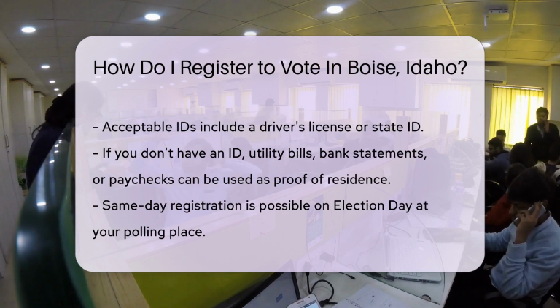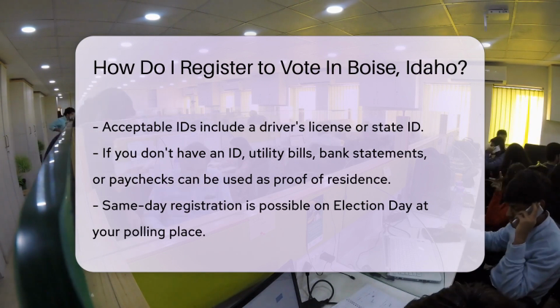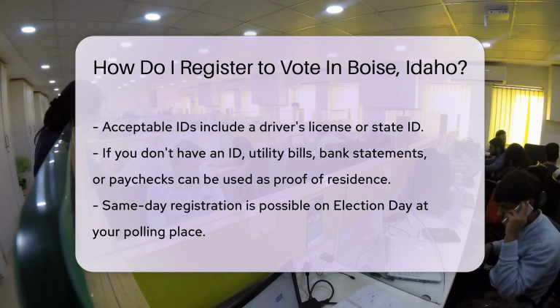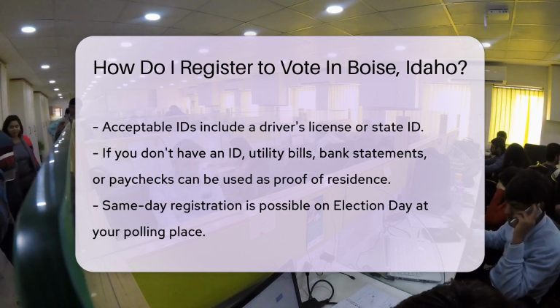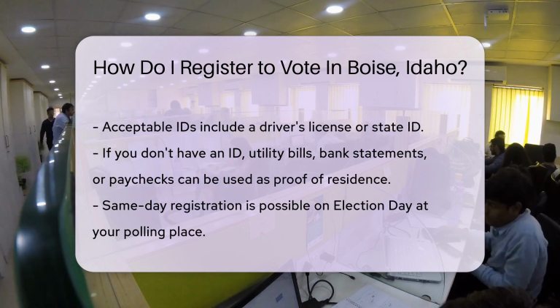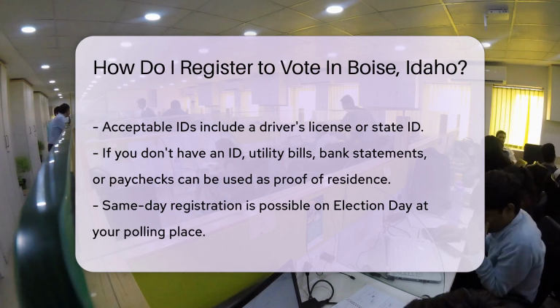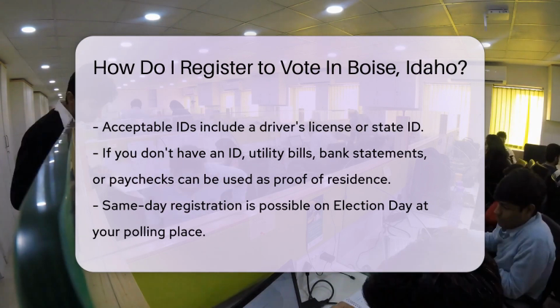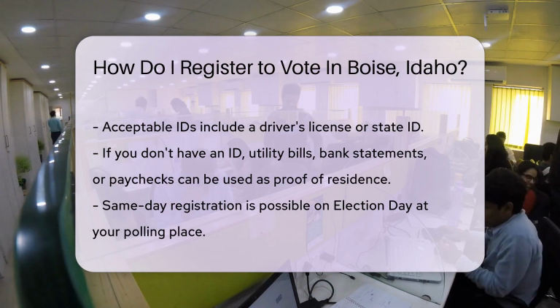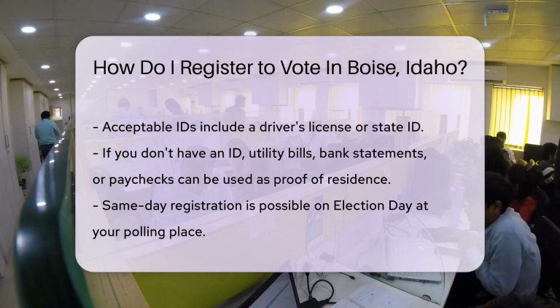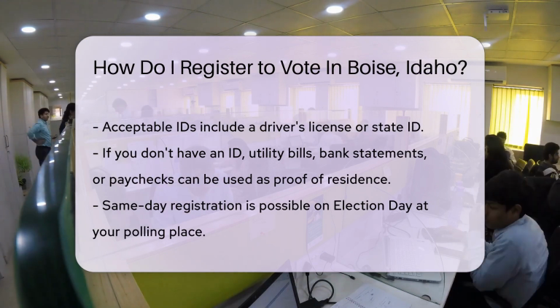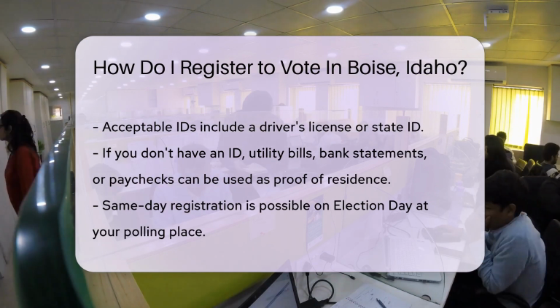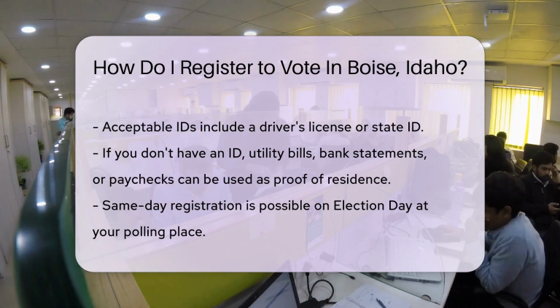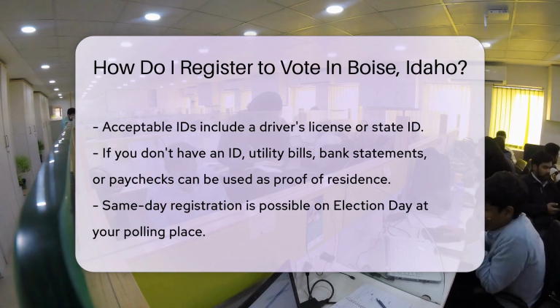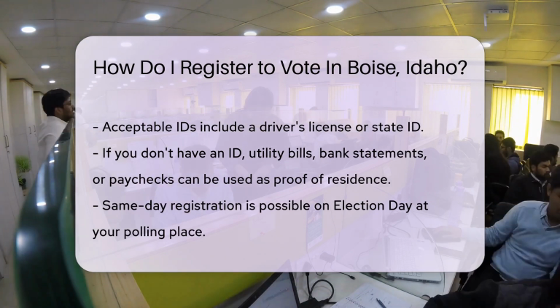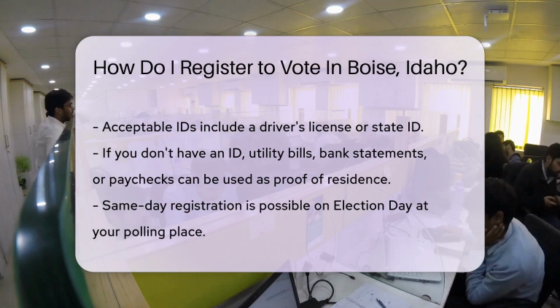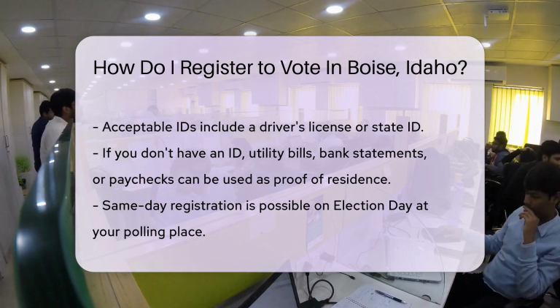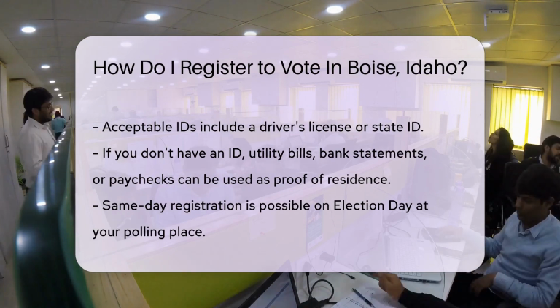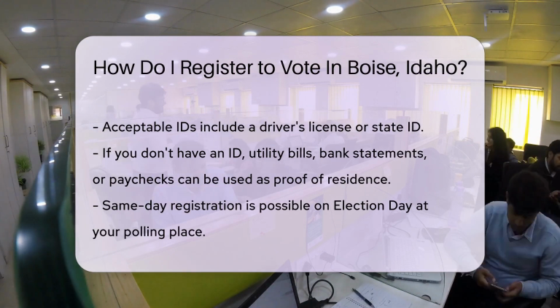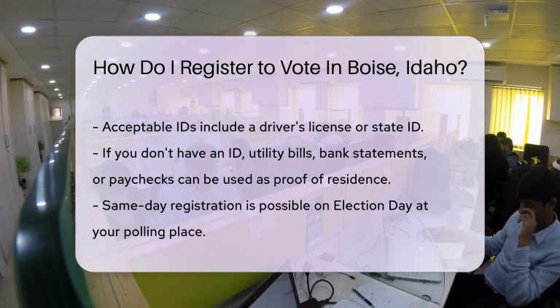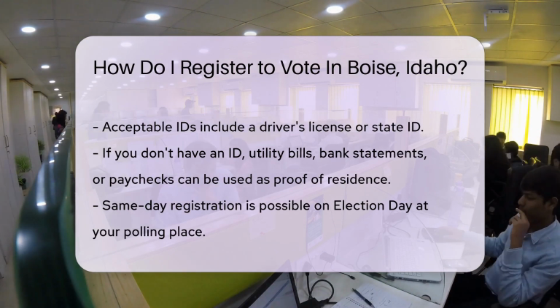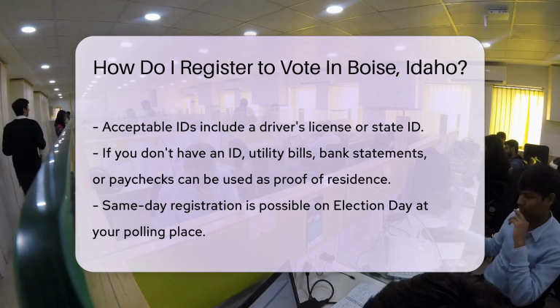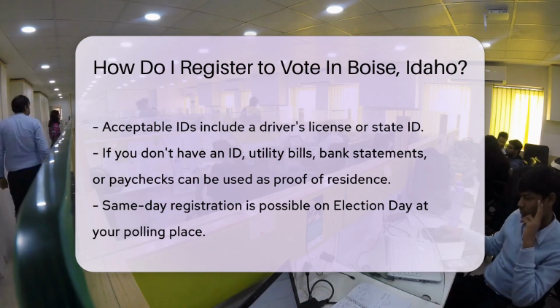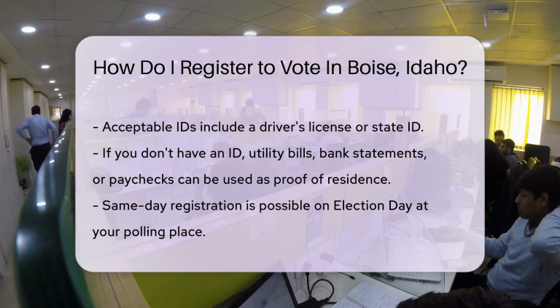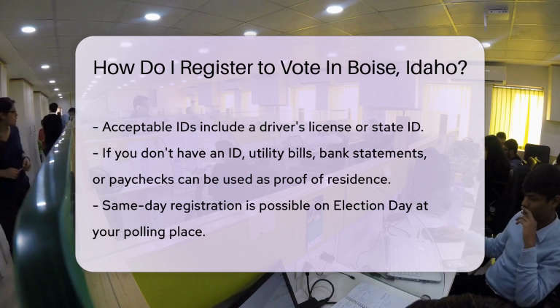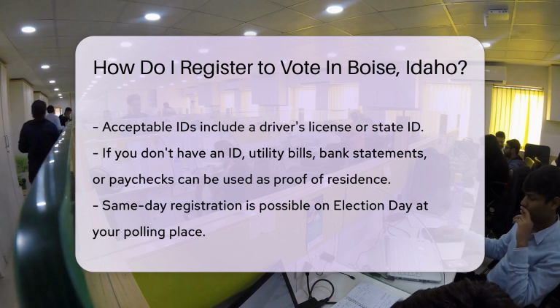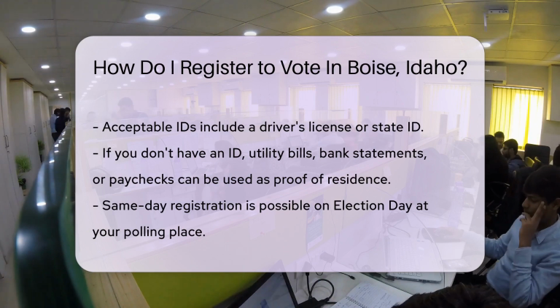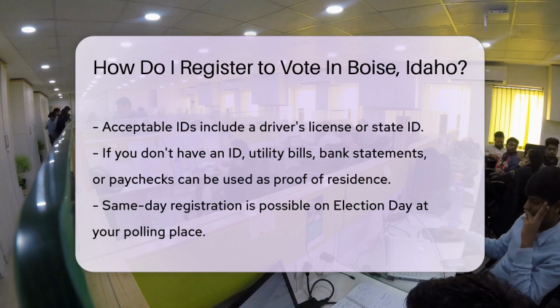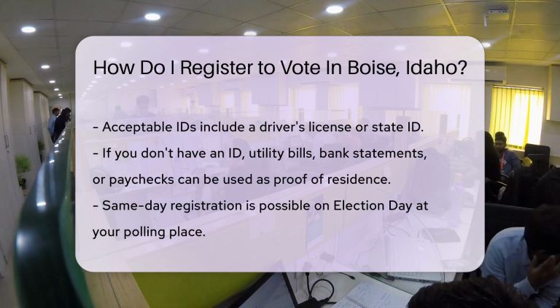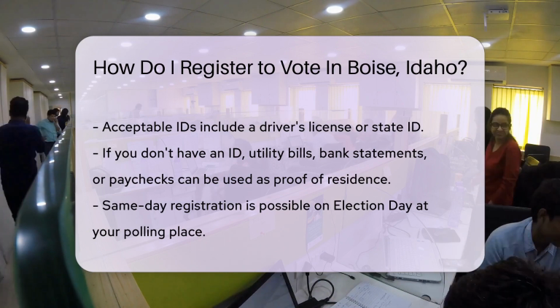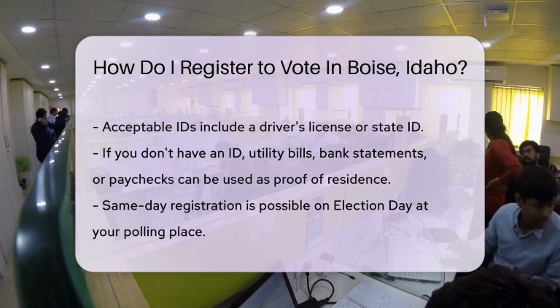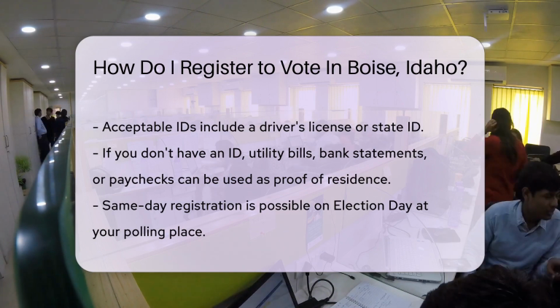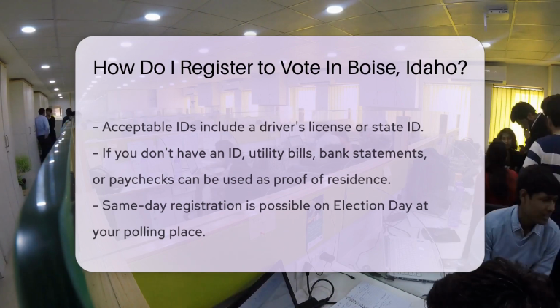Feeling spontaneous? You can even register on Election Day at your polling place. Talk about convenient.